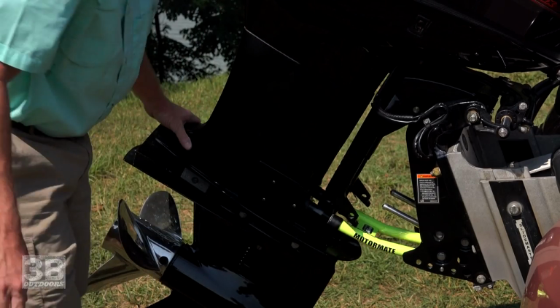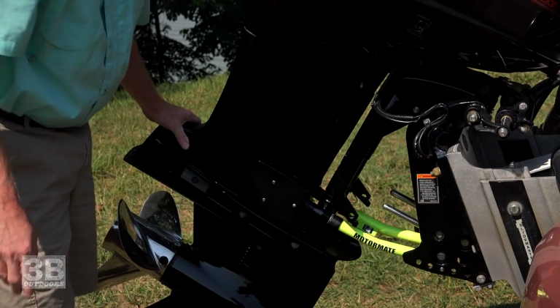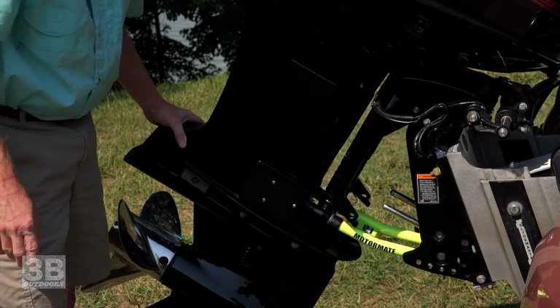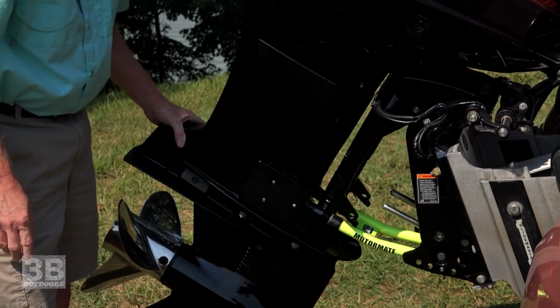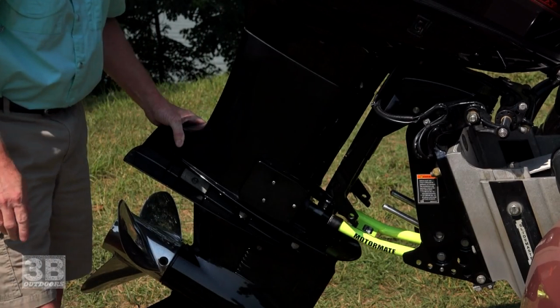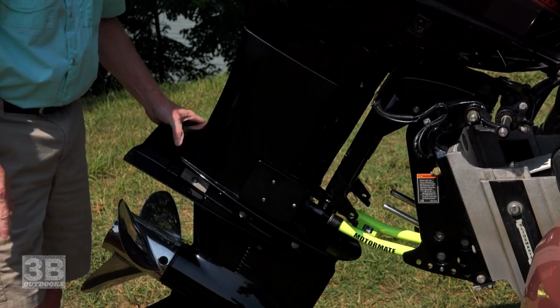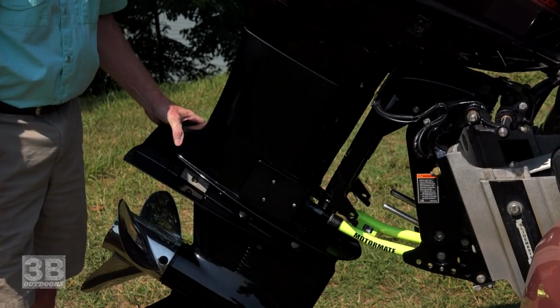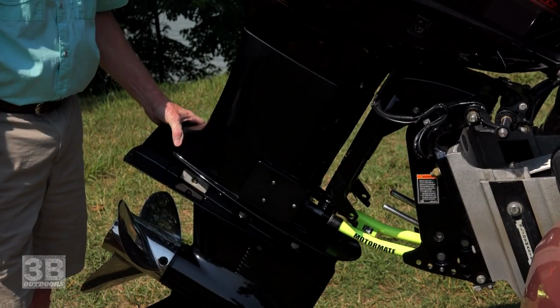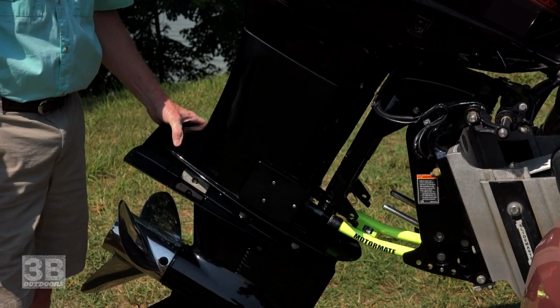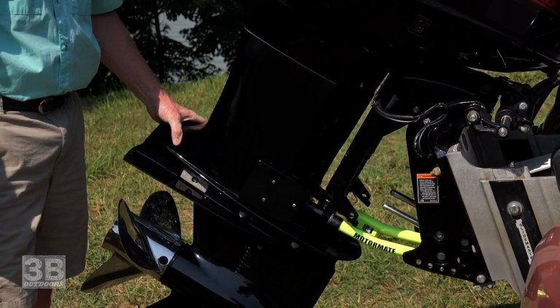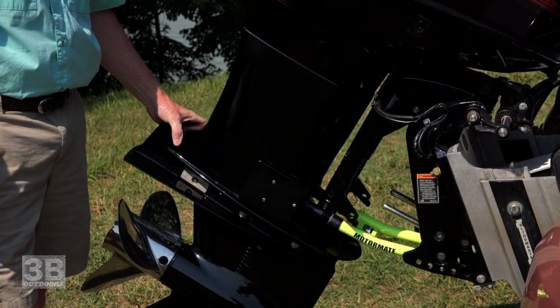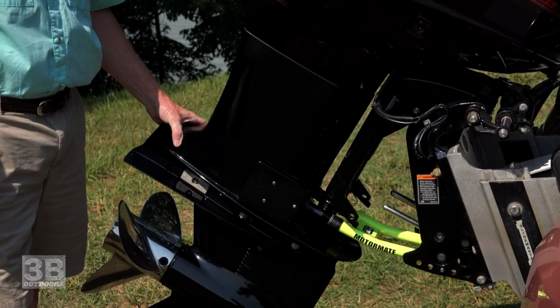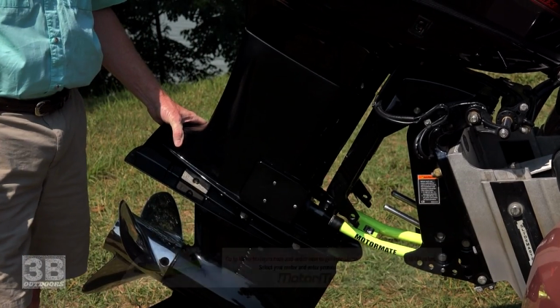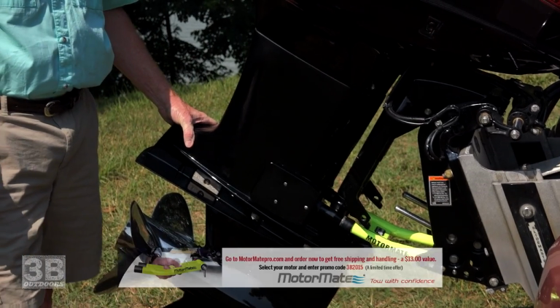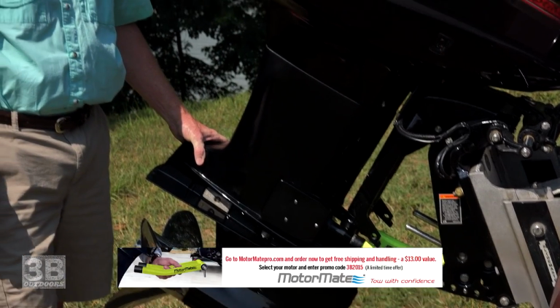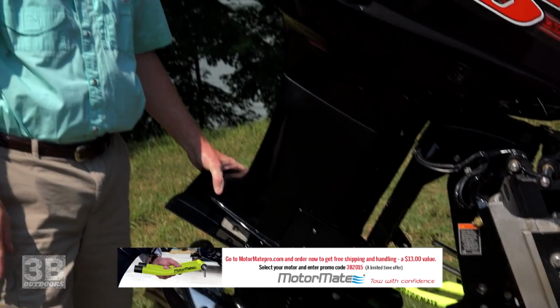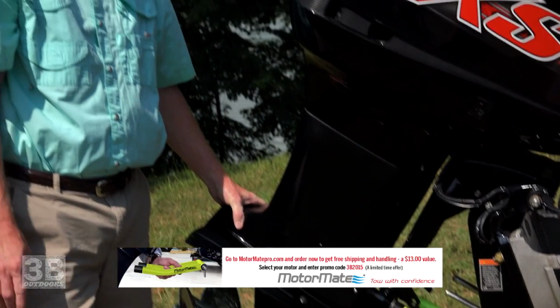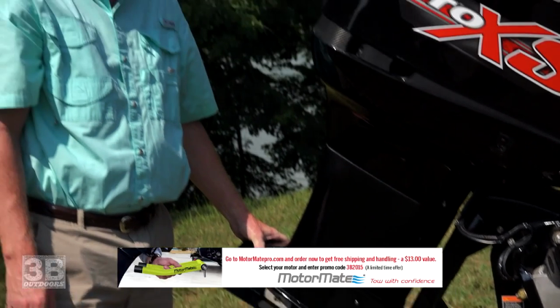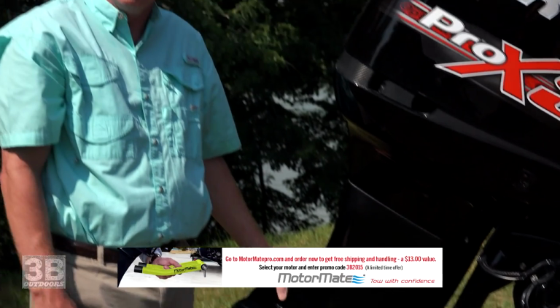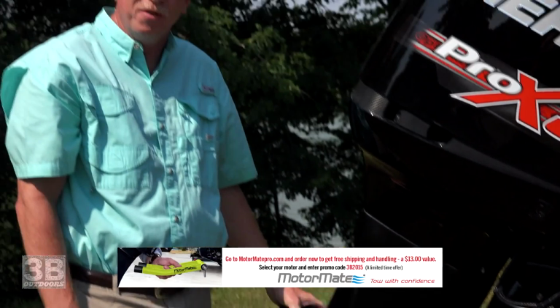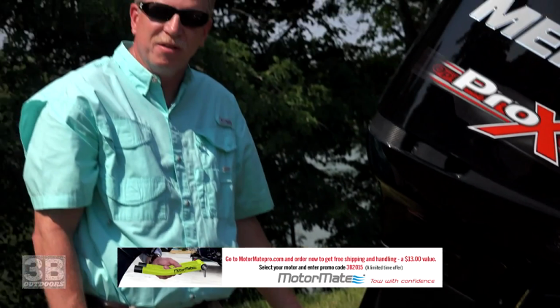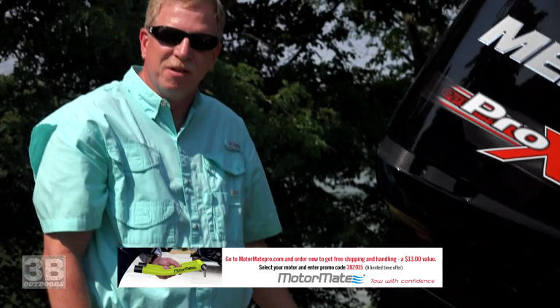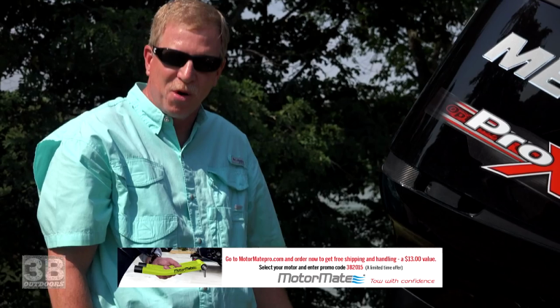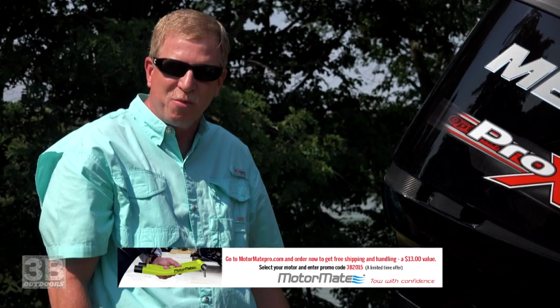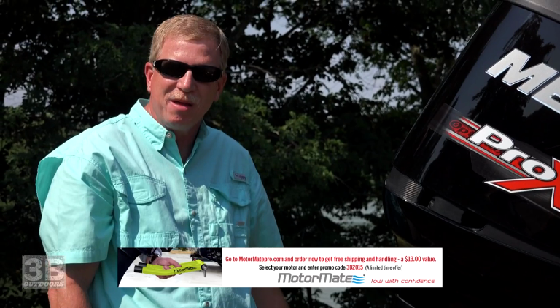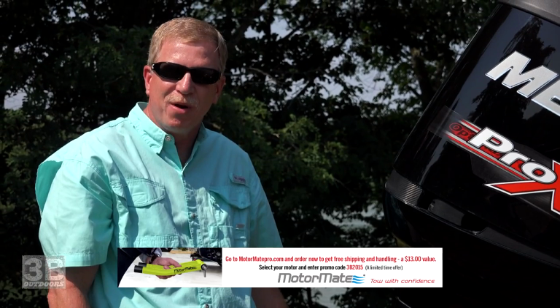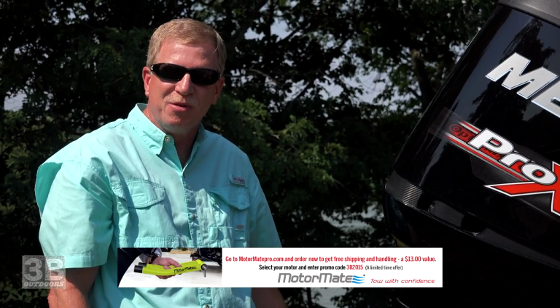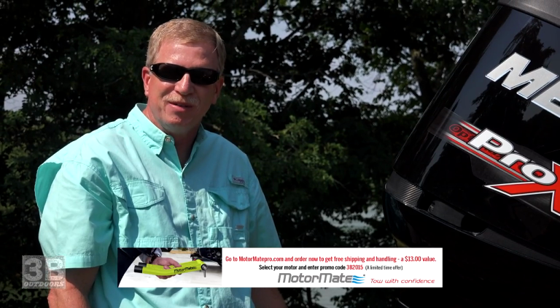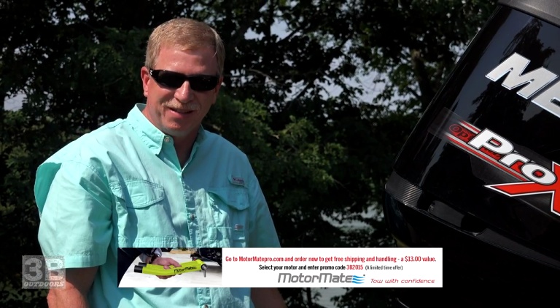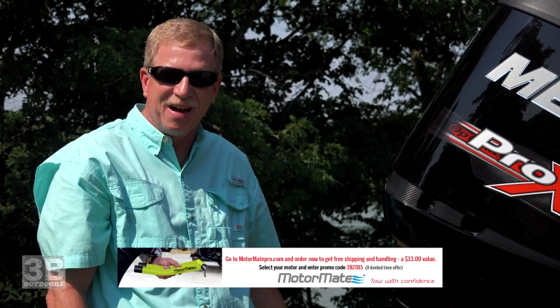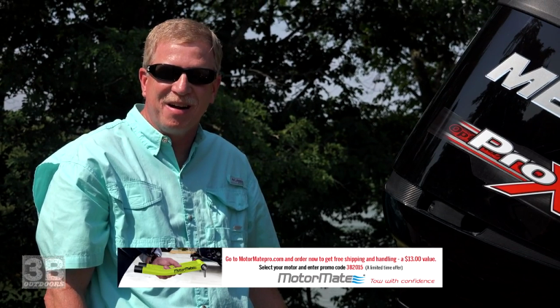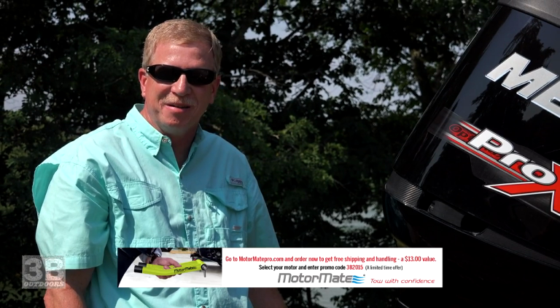Hold your motor rock solid as you trailer down the road. MotorMatePro.com.